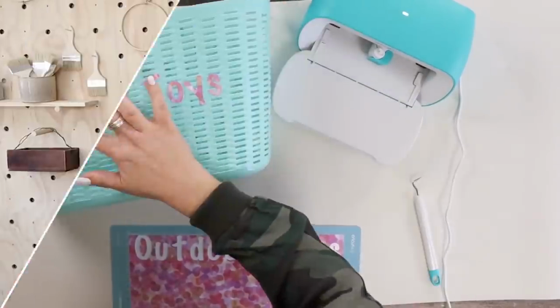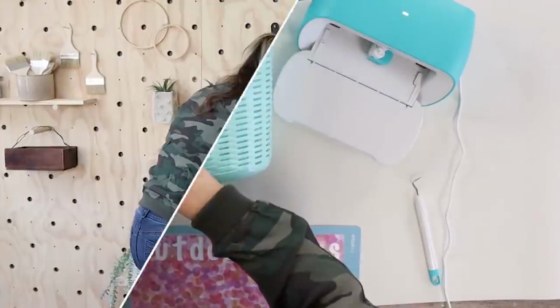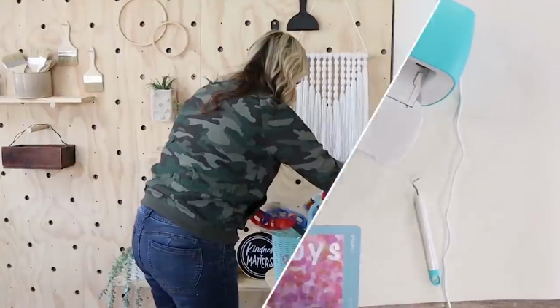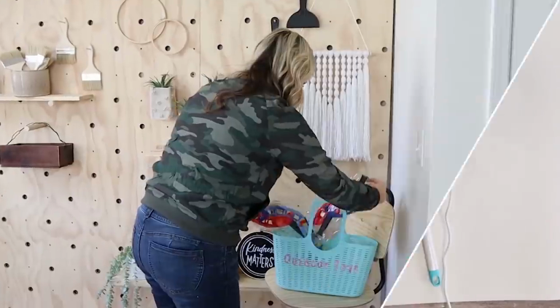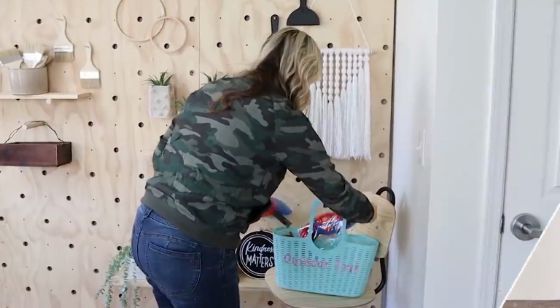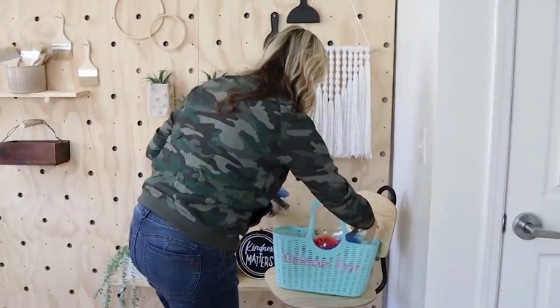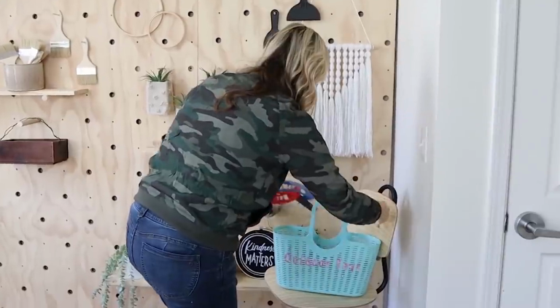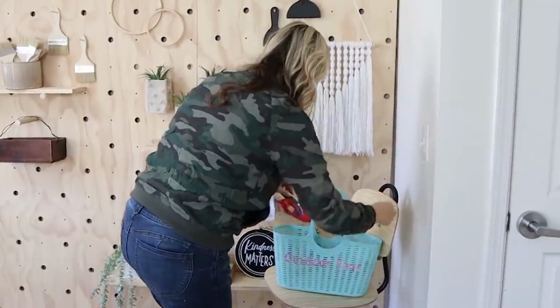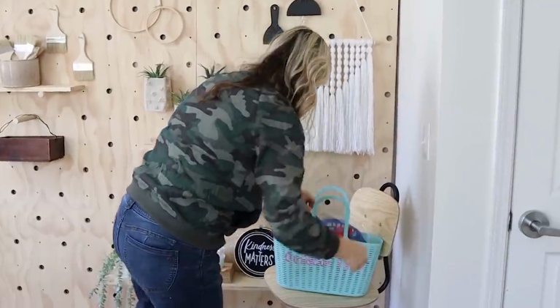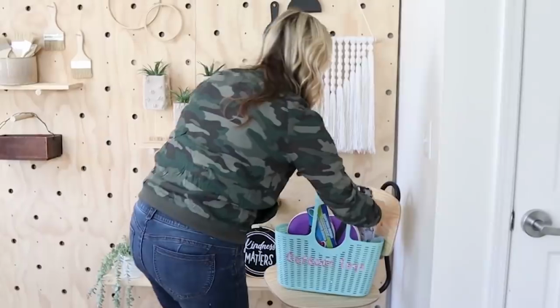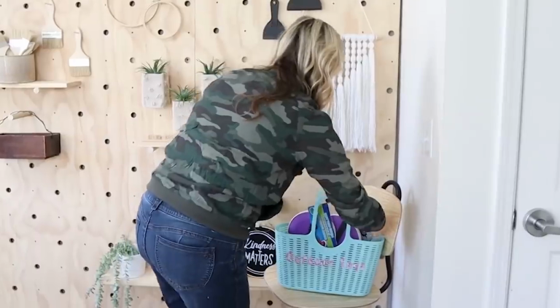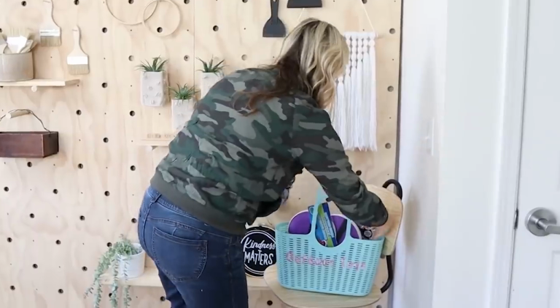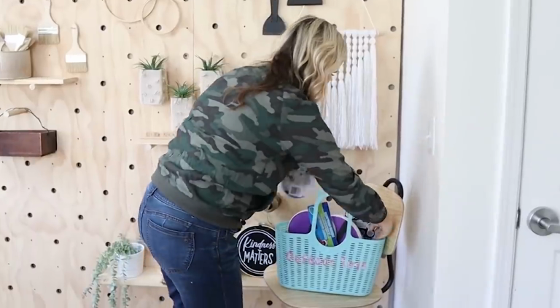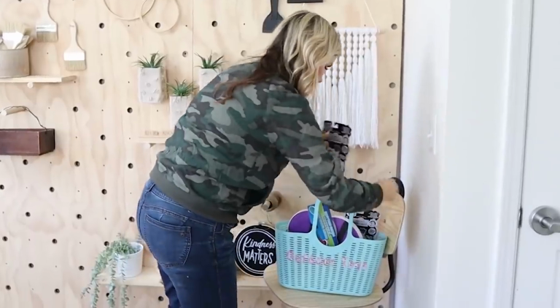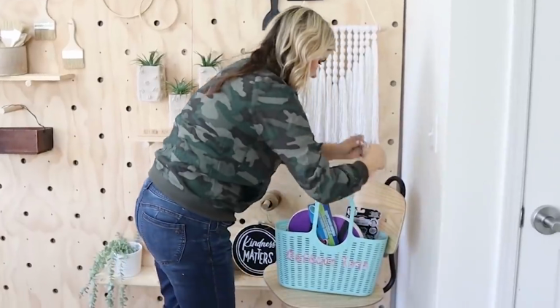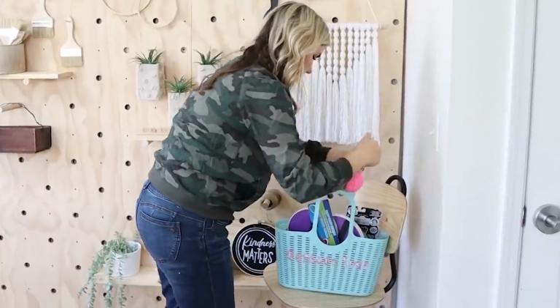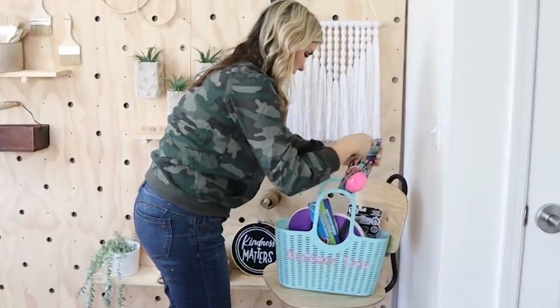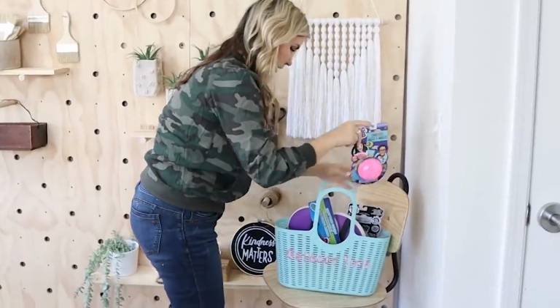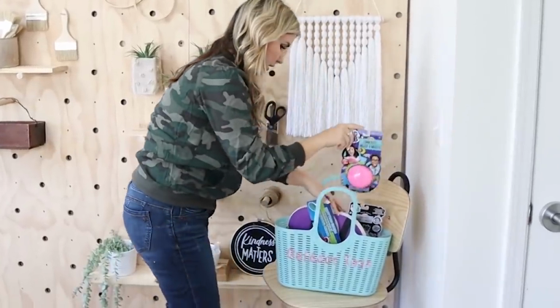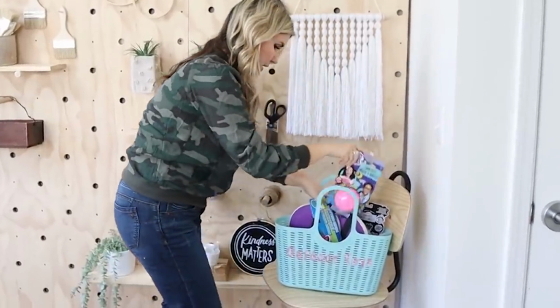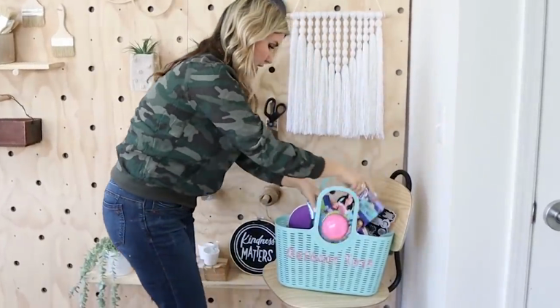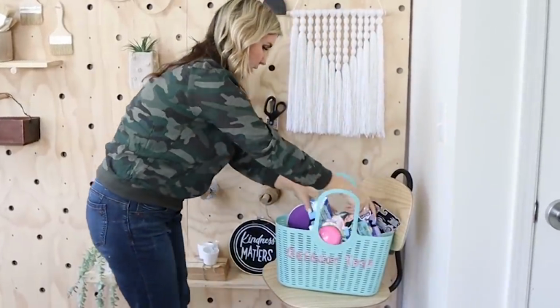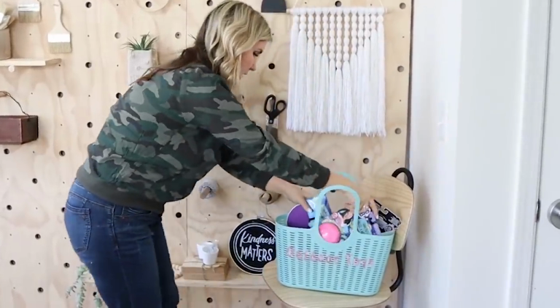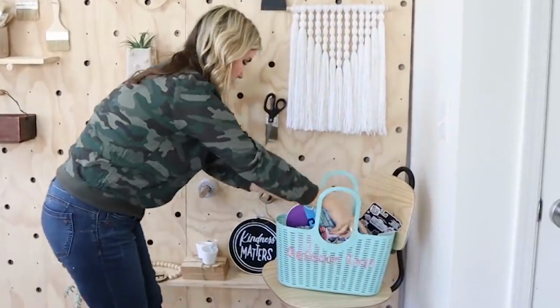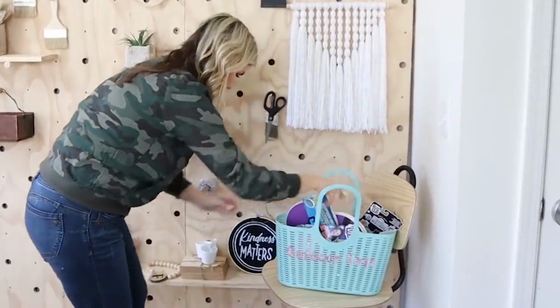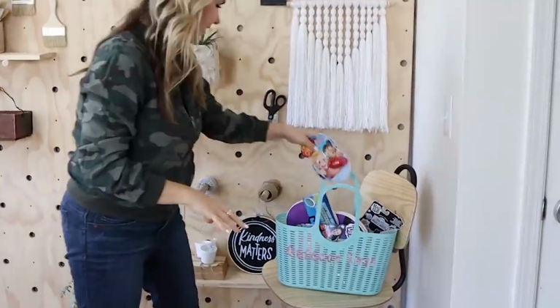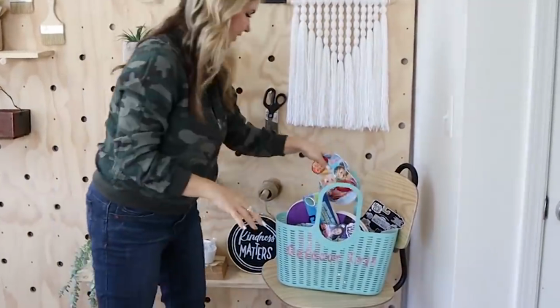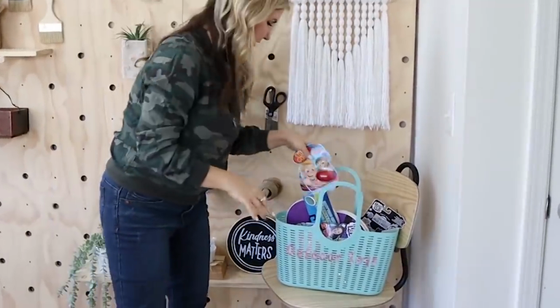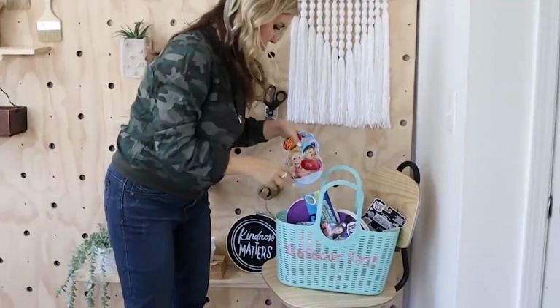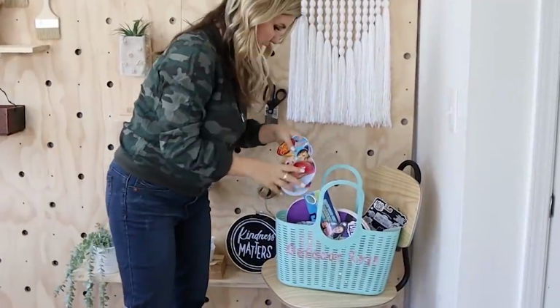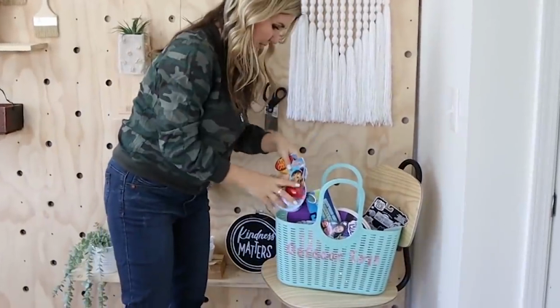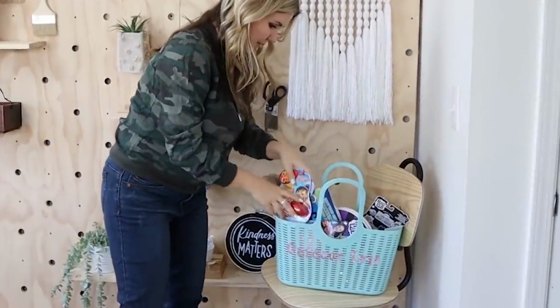I added in the Dollar Tree toys and I can't wait to give this to my girls for our first camping trip.